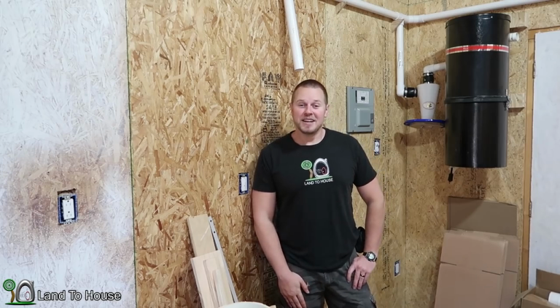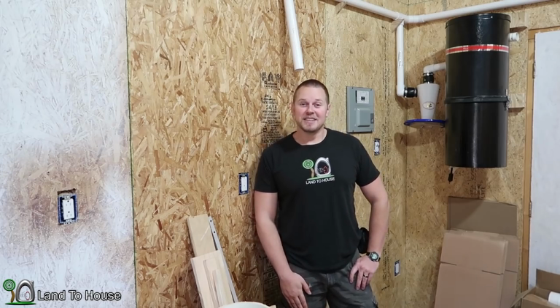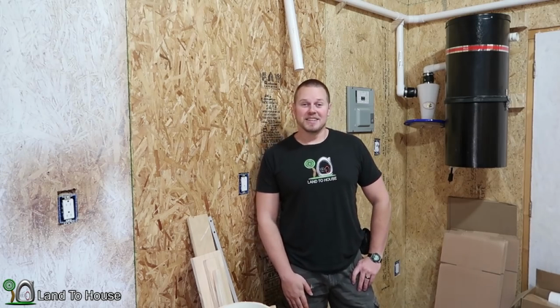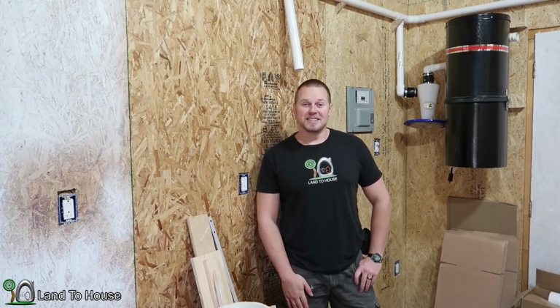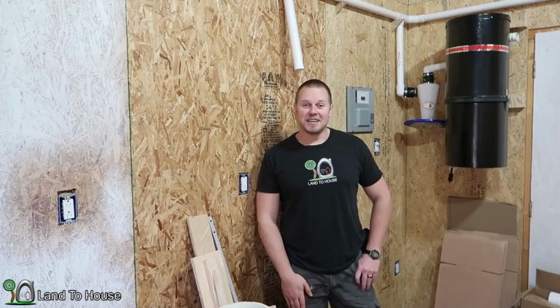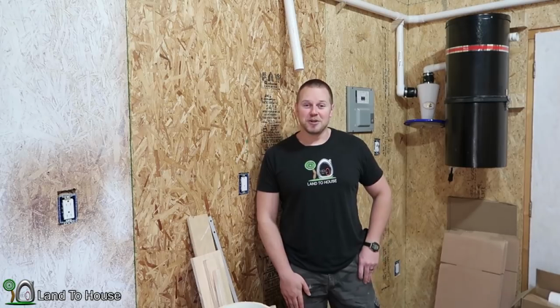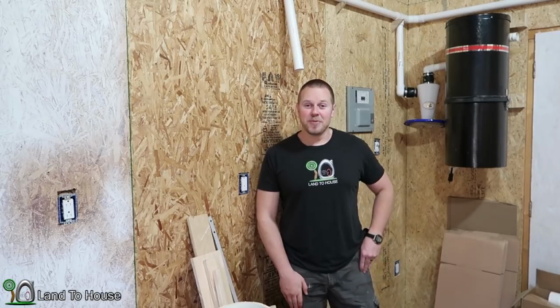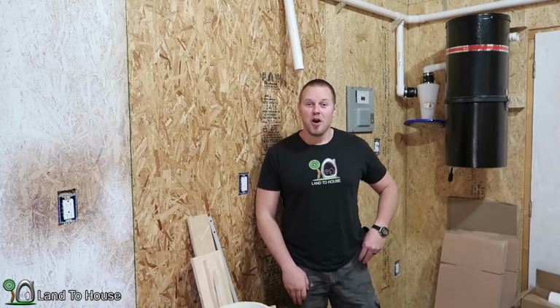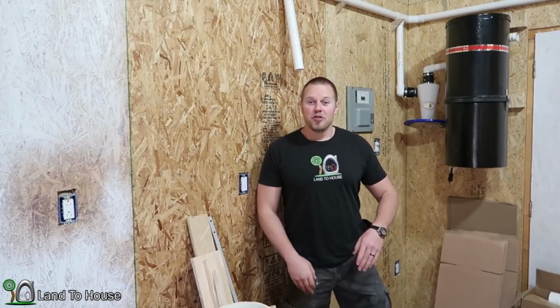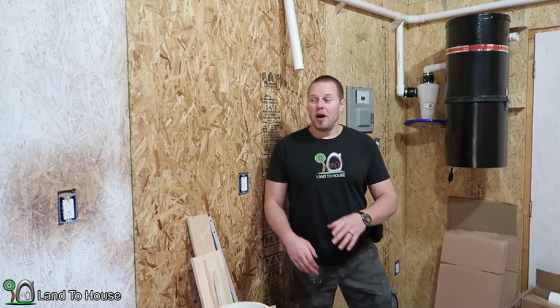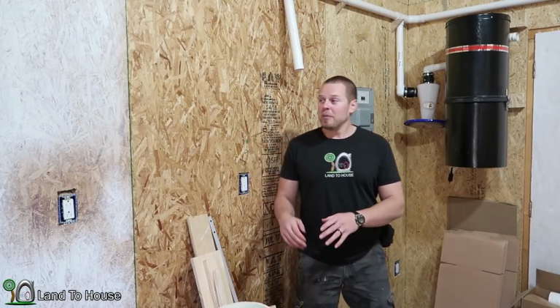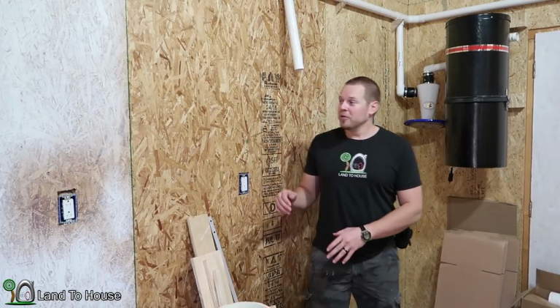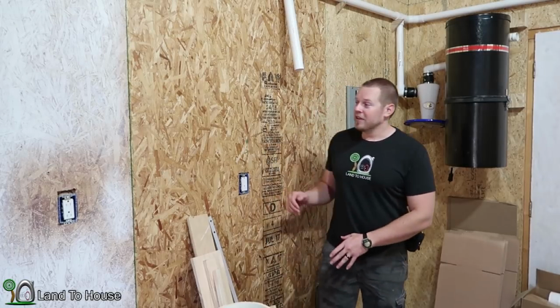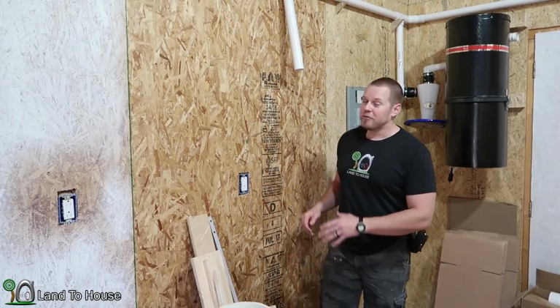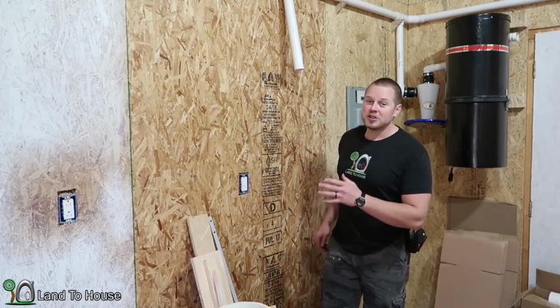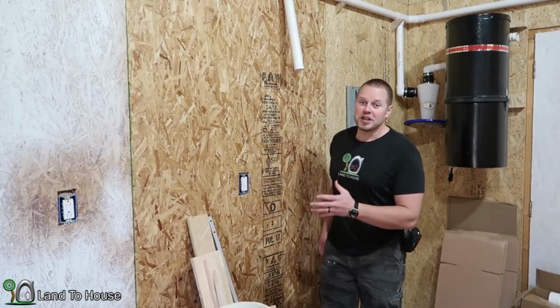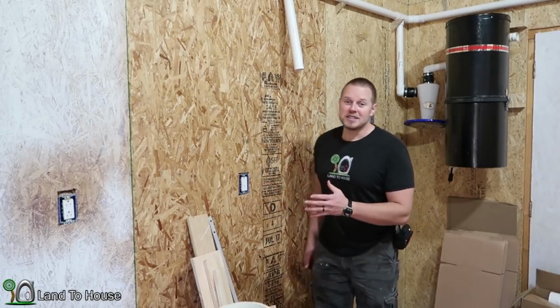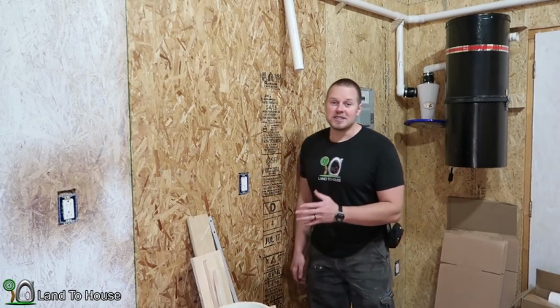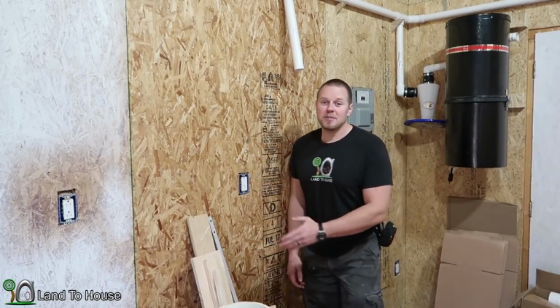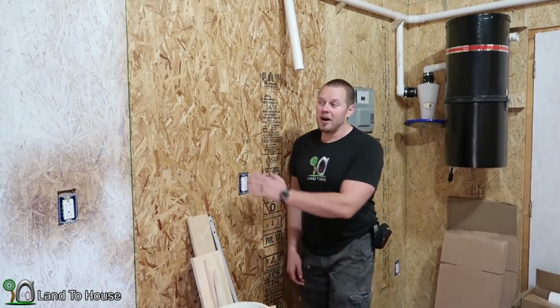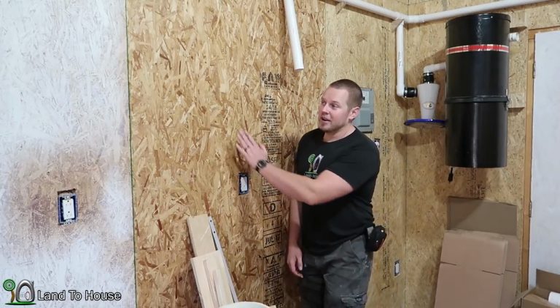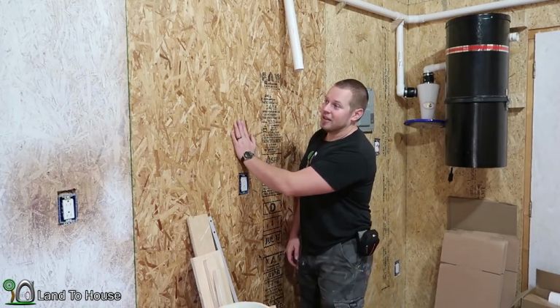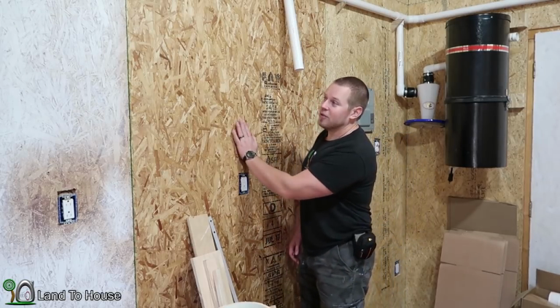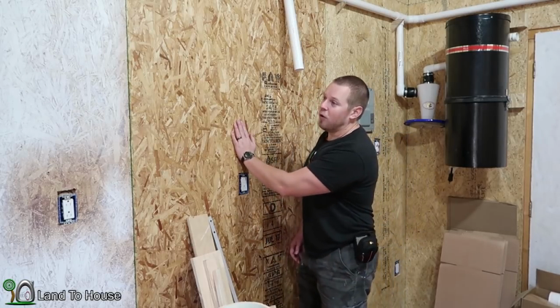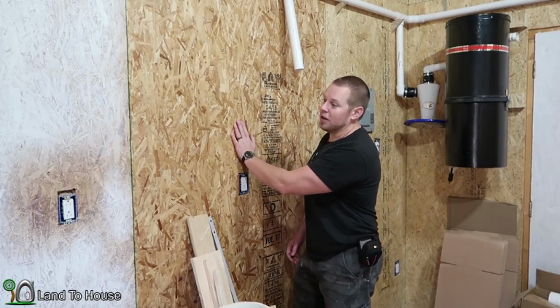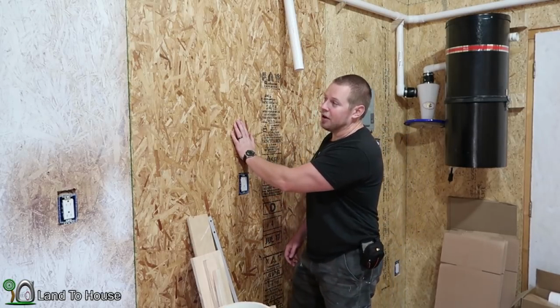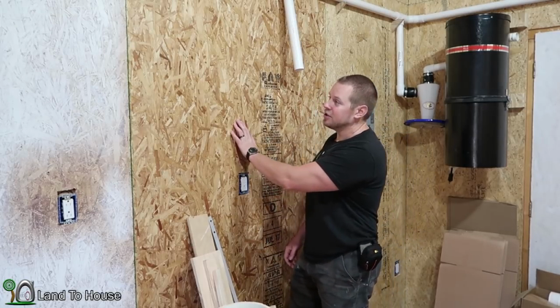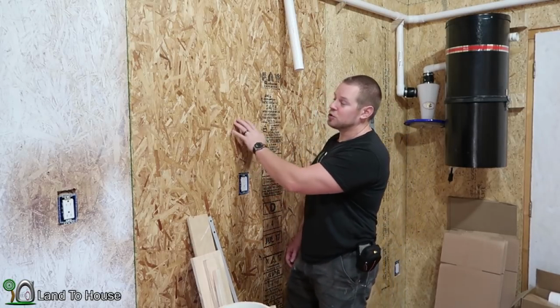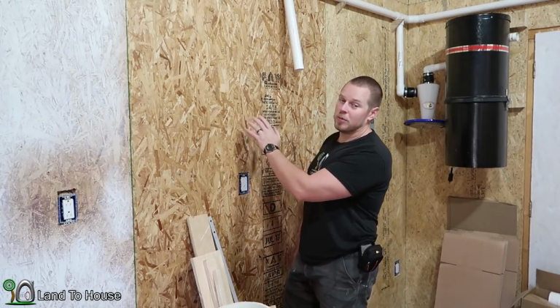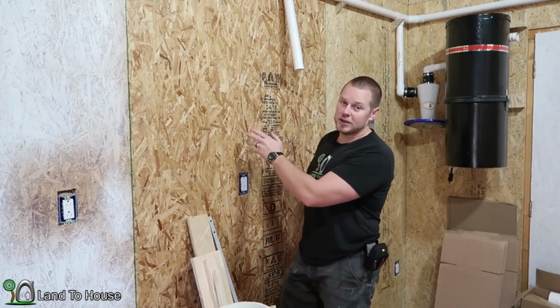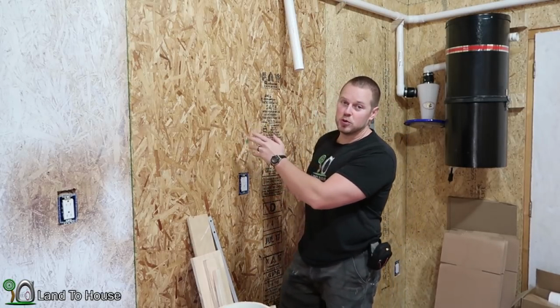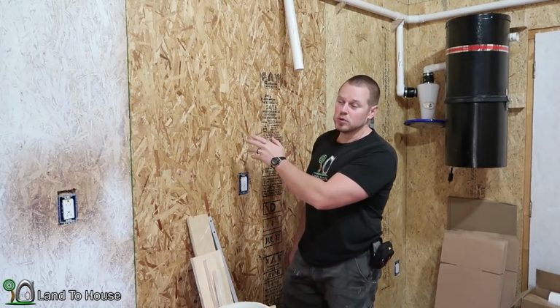As you can see, it is a disaster. So I'm going to be using the French cleat system on this wall here to store my tools.